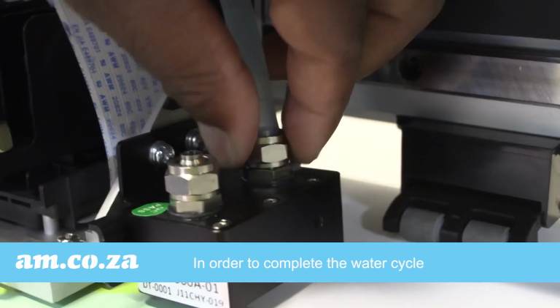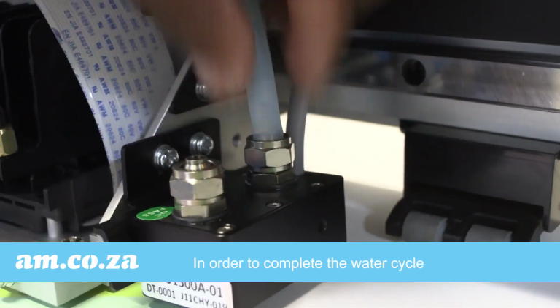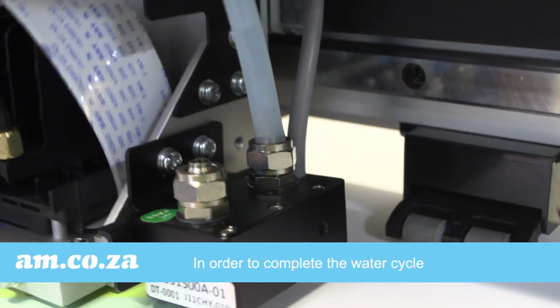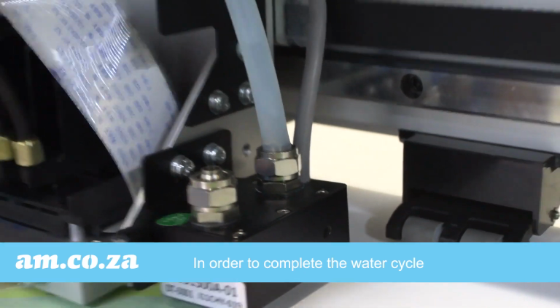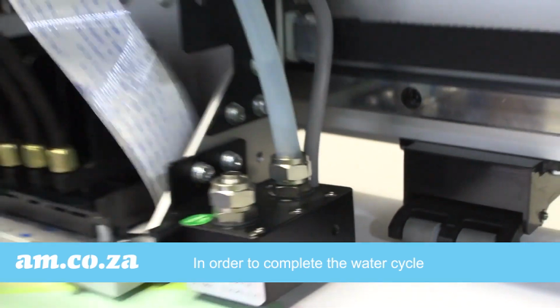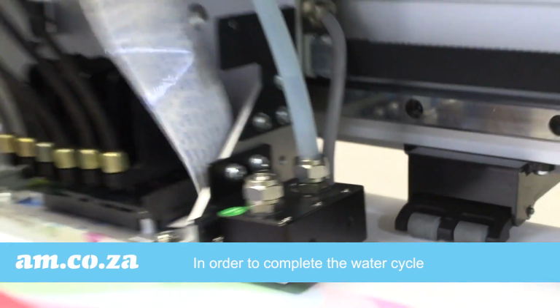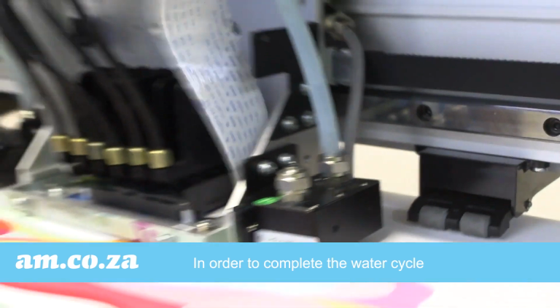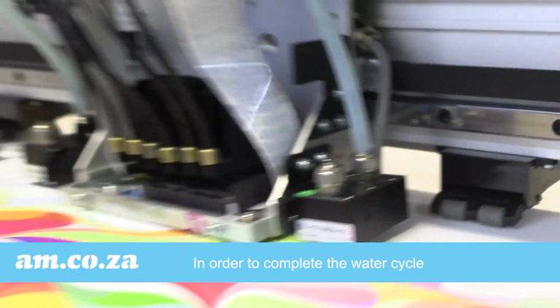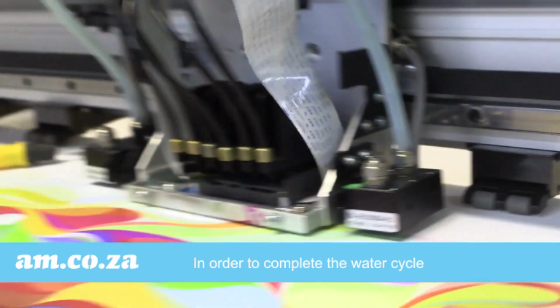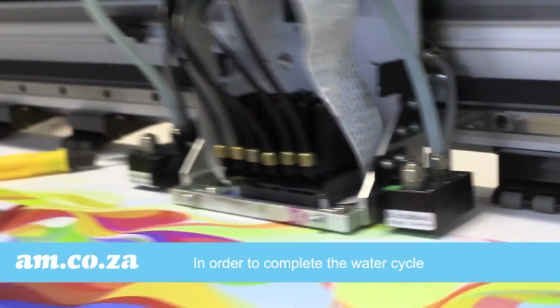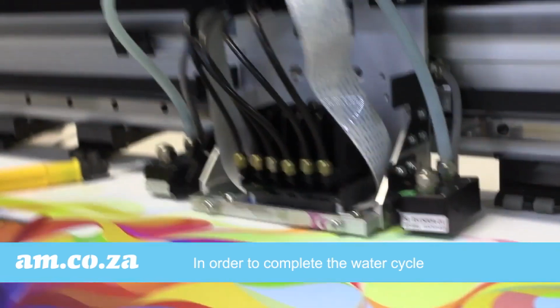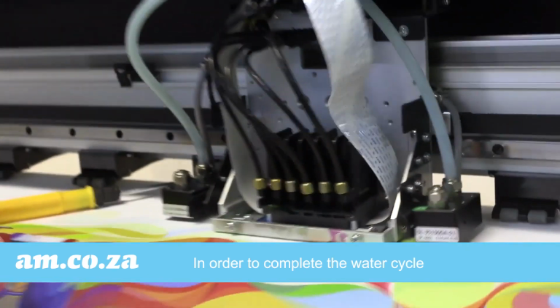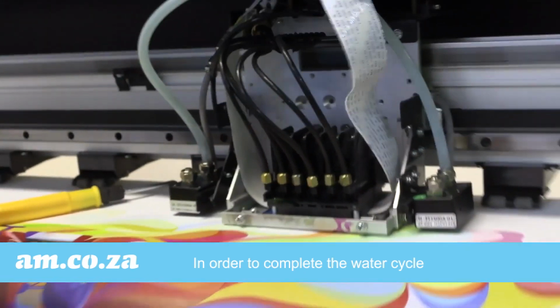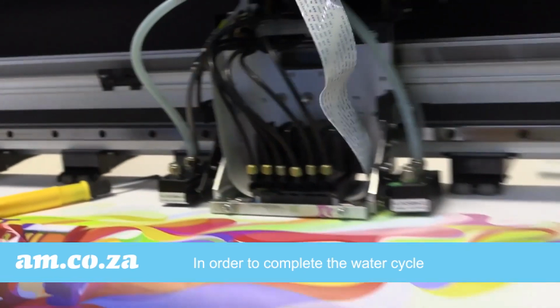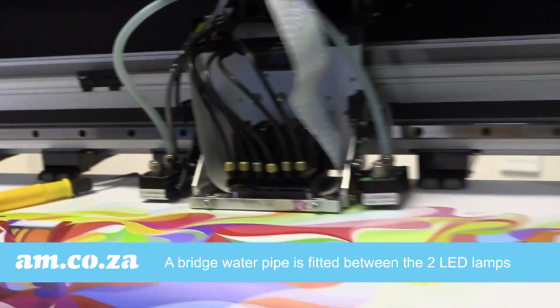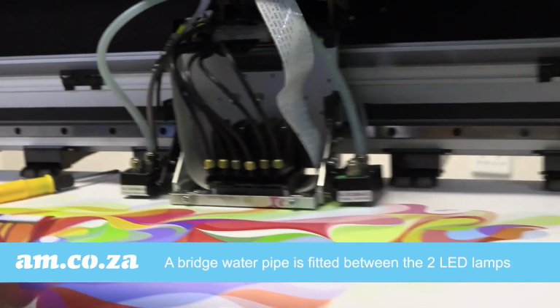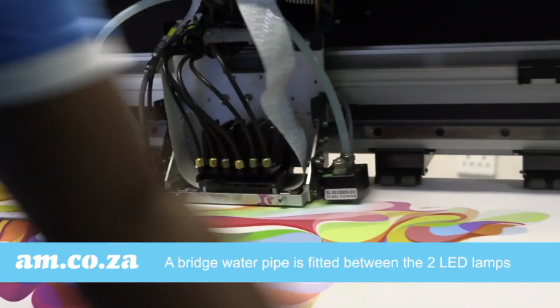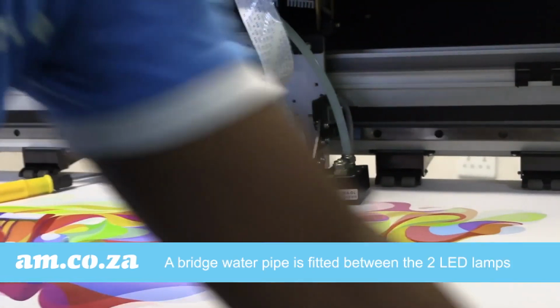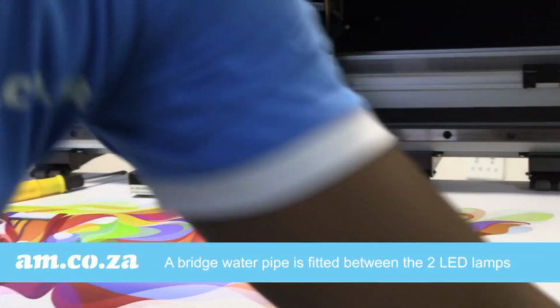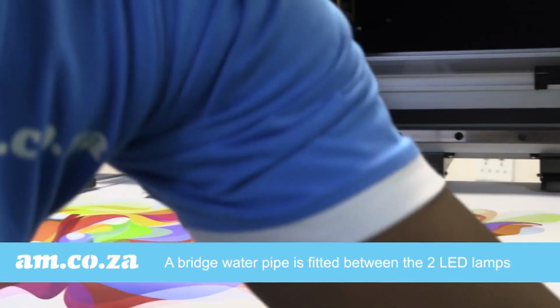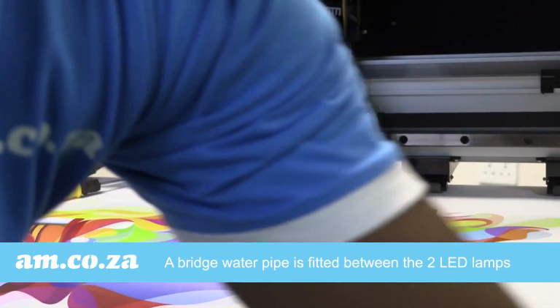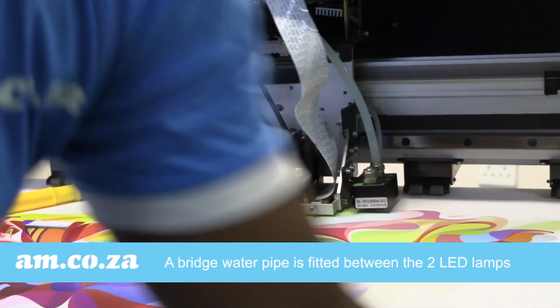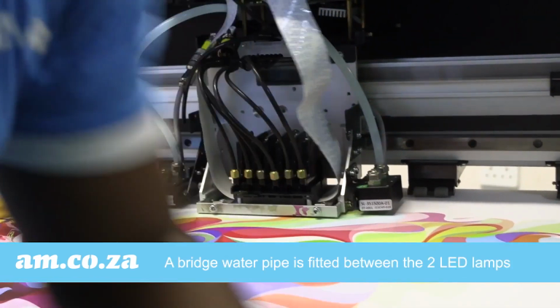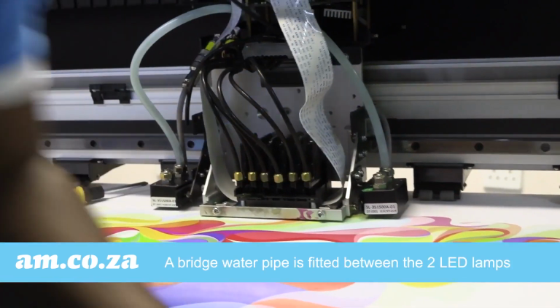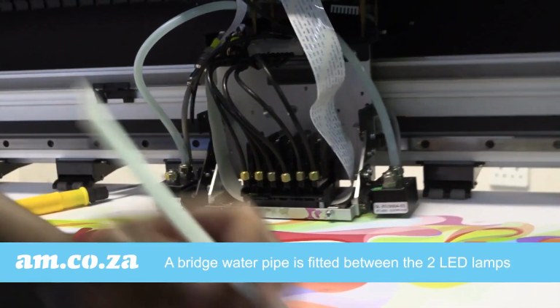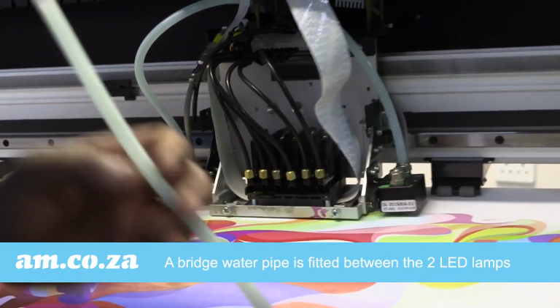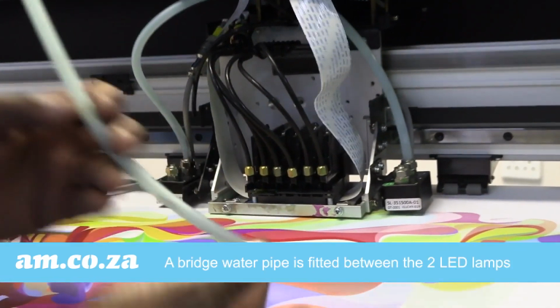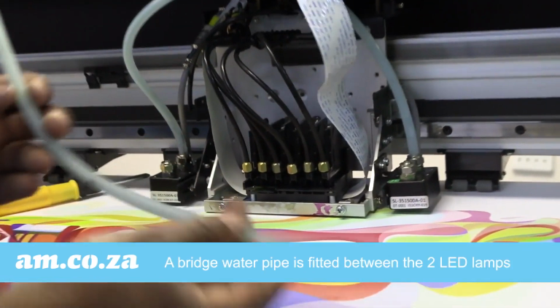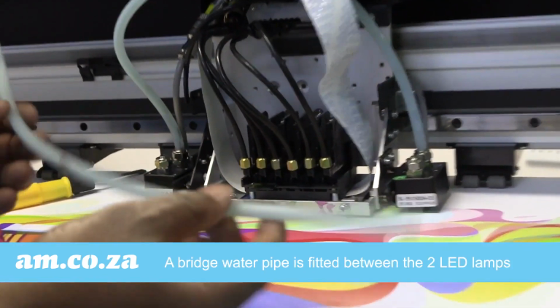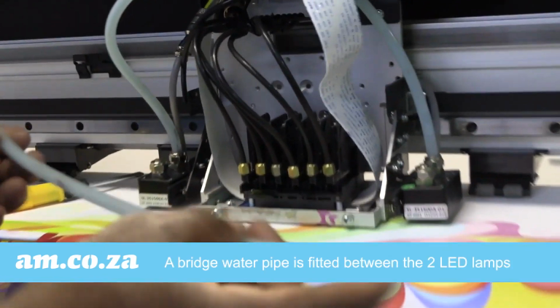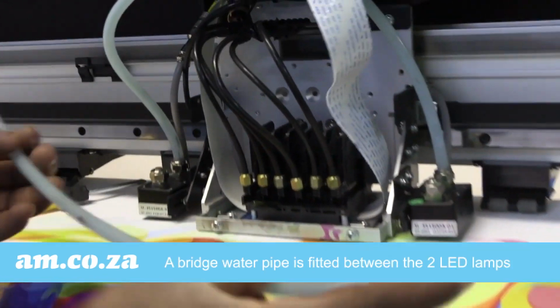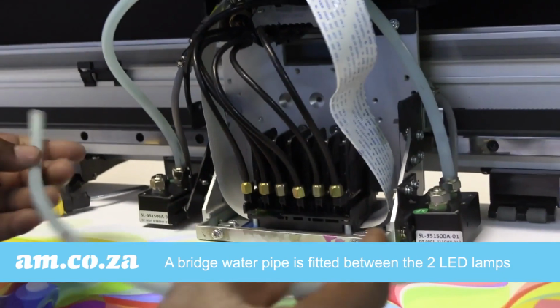In order to complete the water cycle, a breech water pipe is fitted between the two LED lamps.